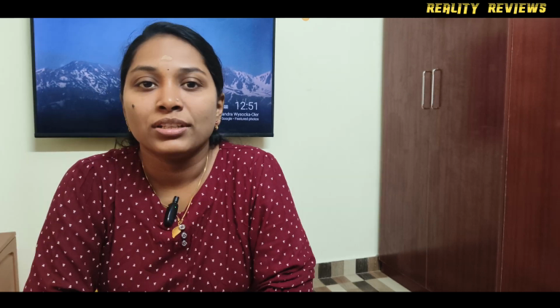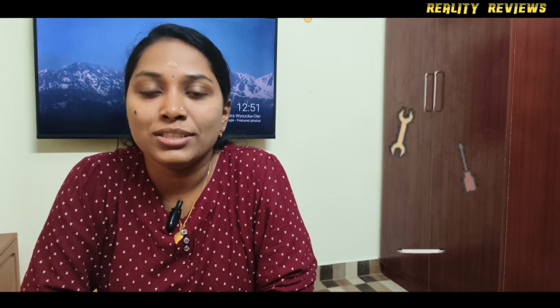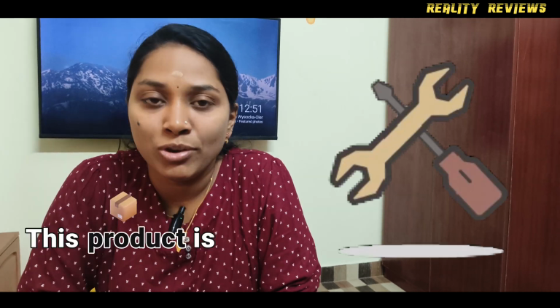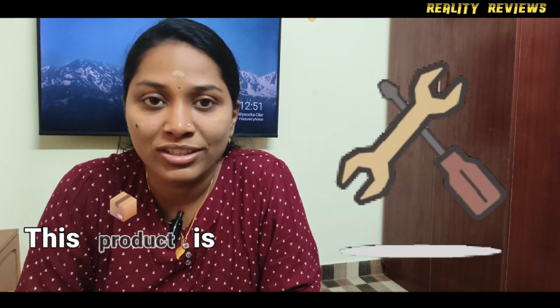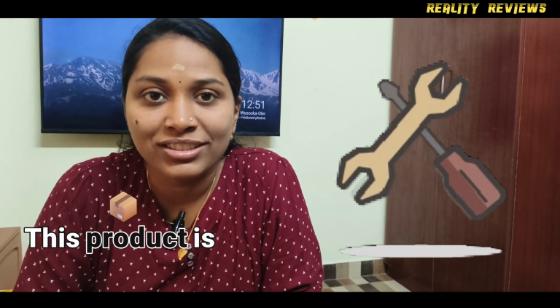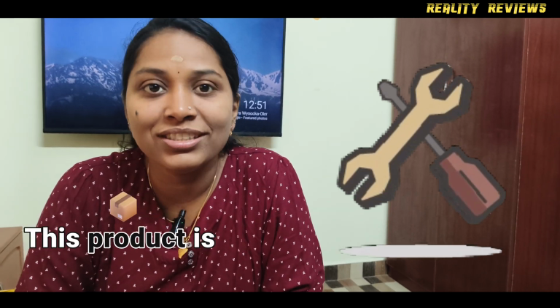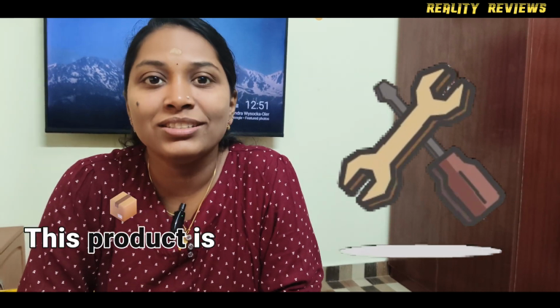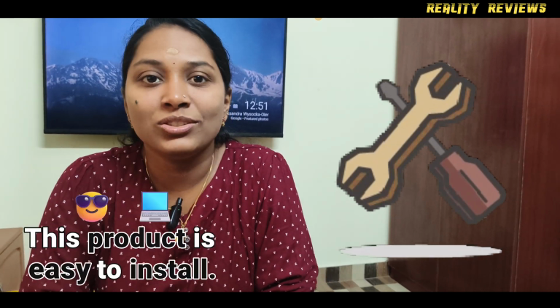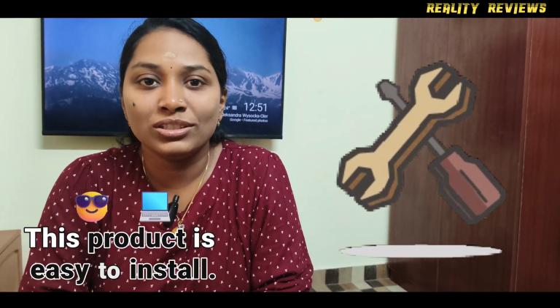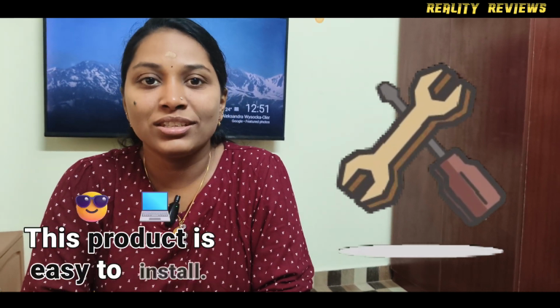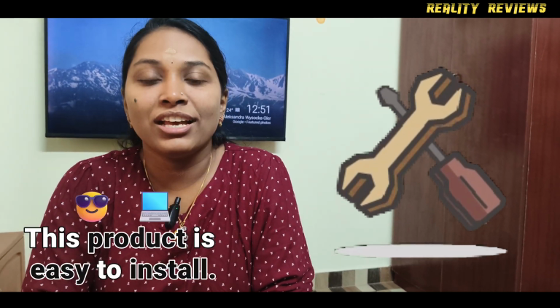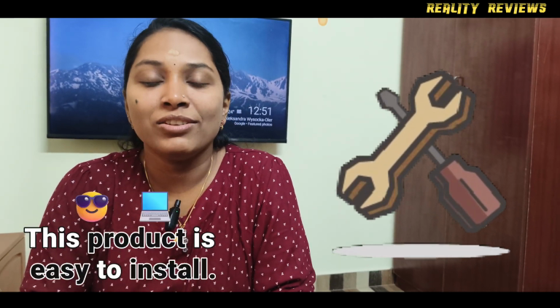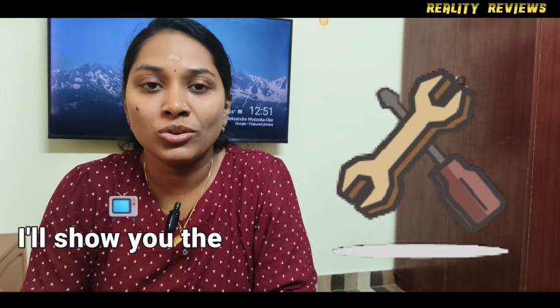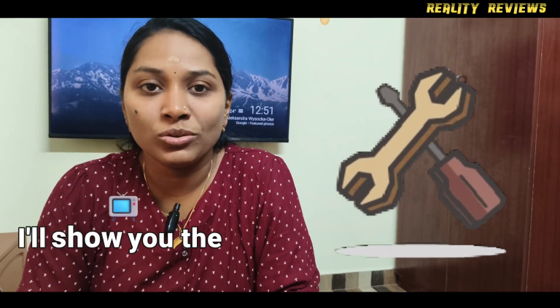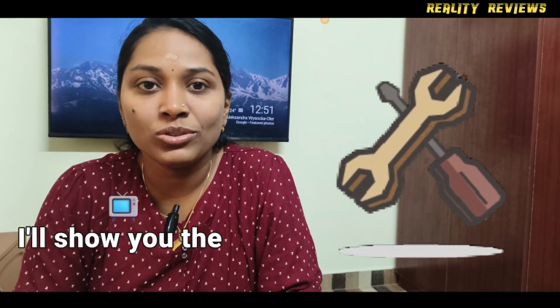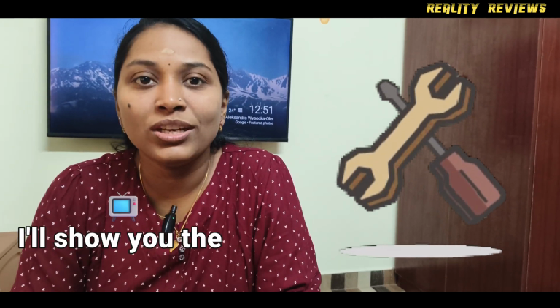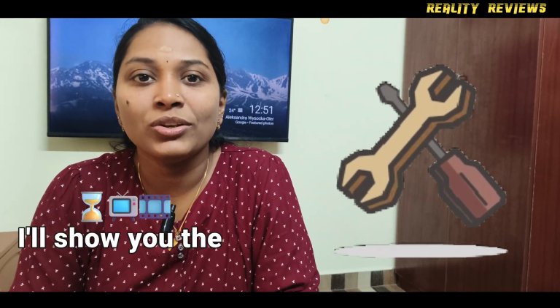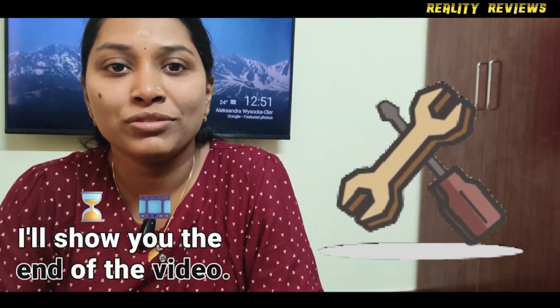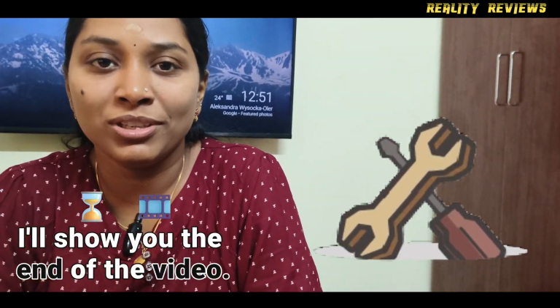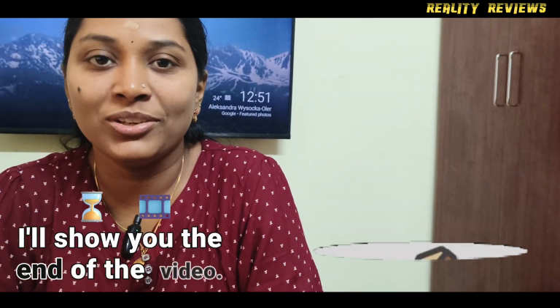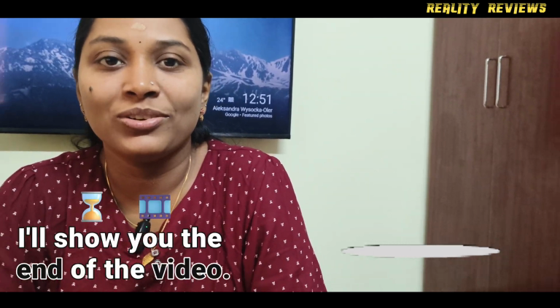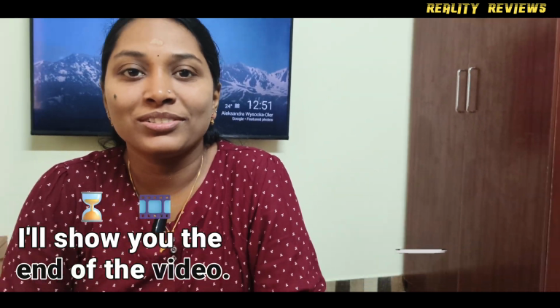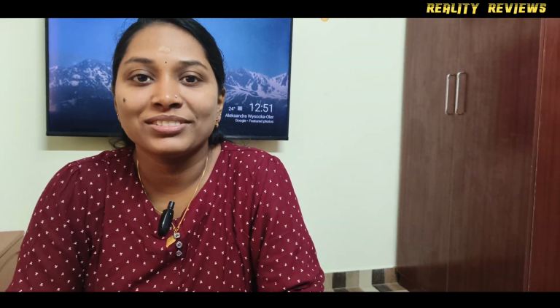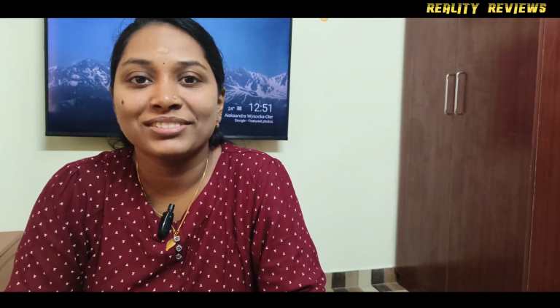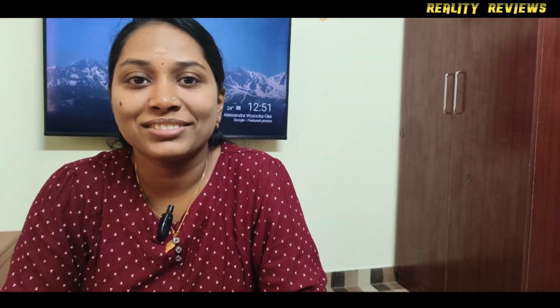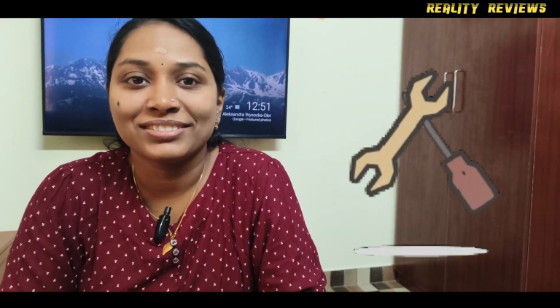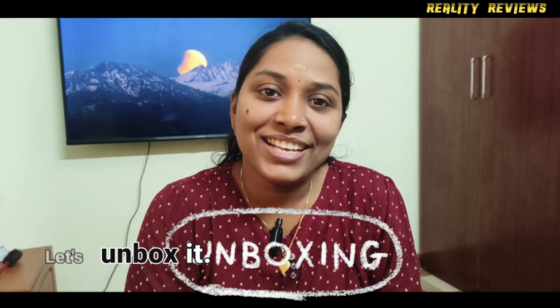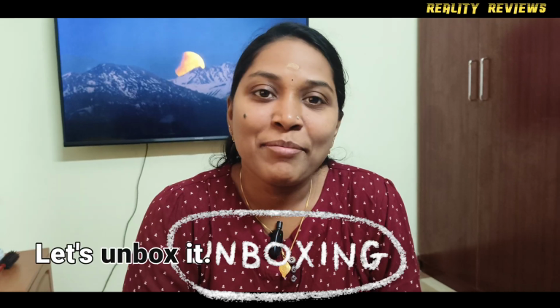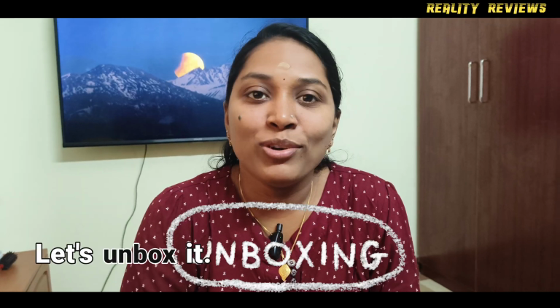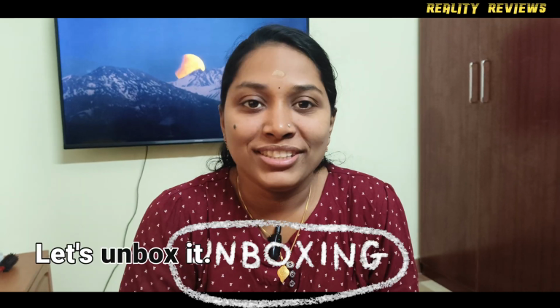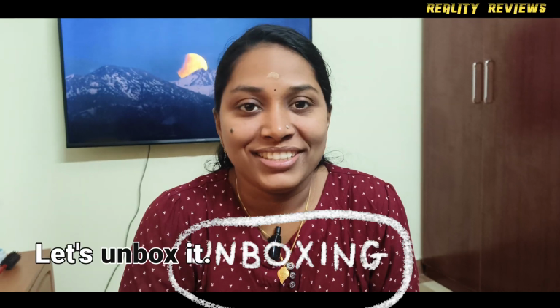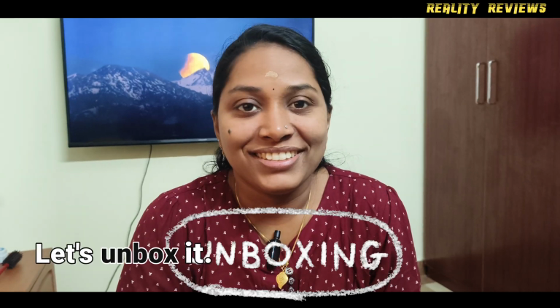This product is easy to install — I will show you at the end of the video. Let's unbox it.